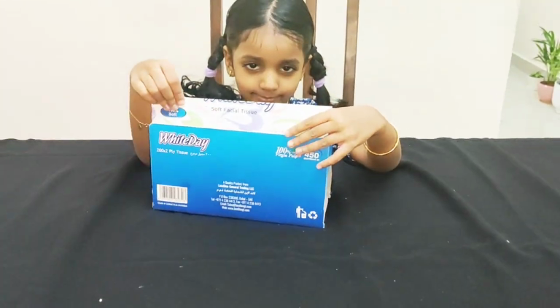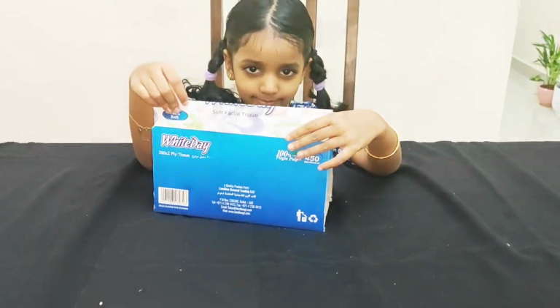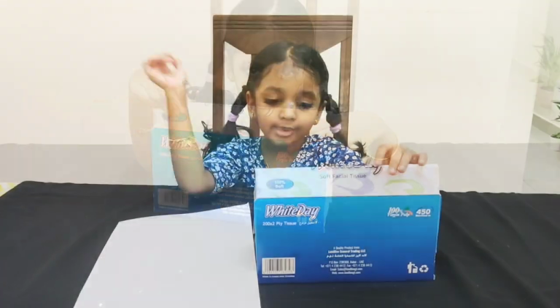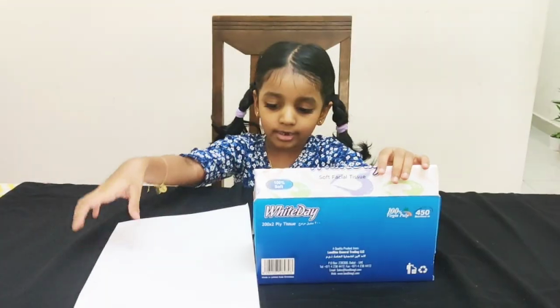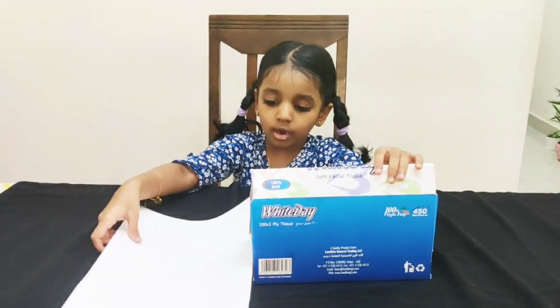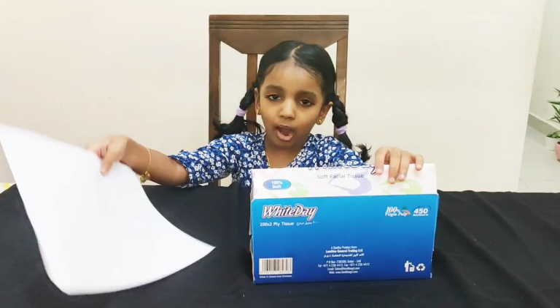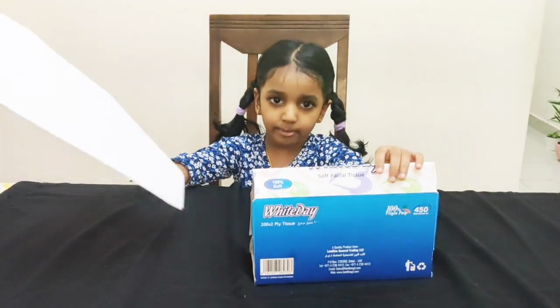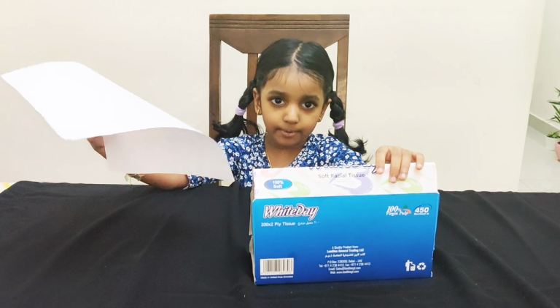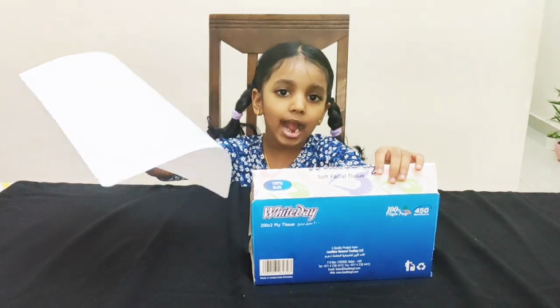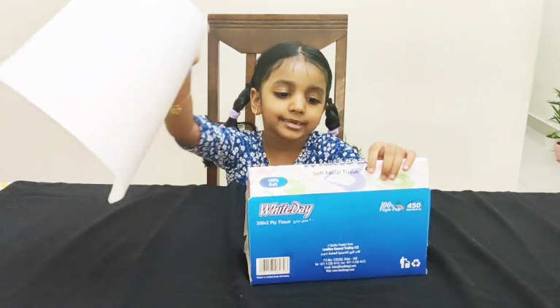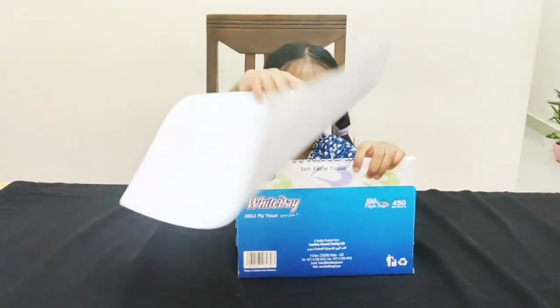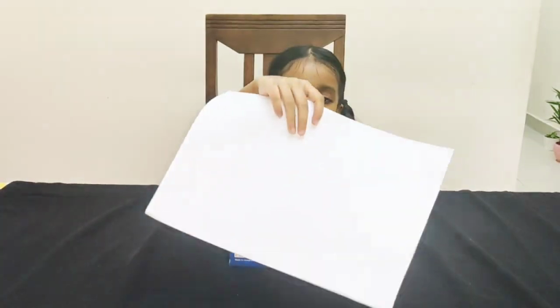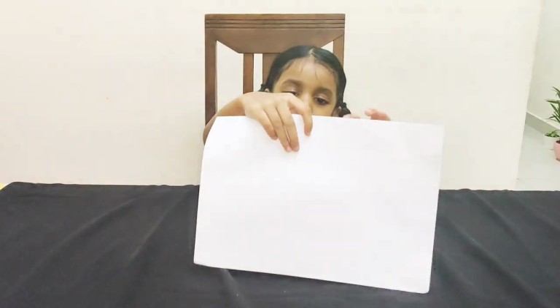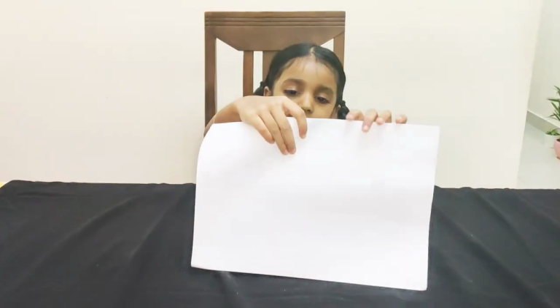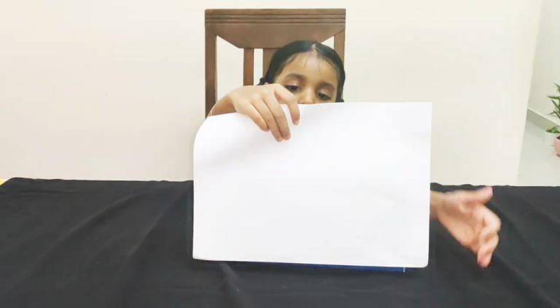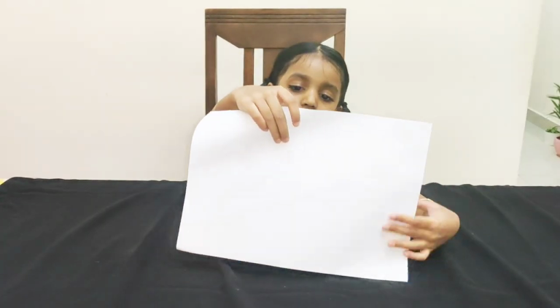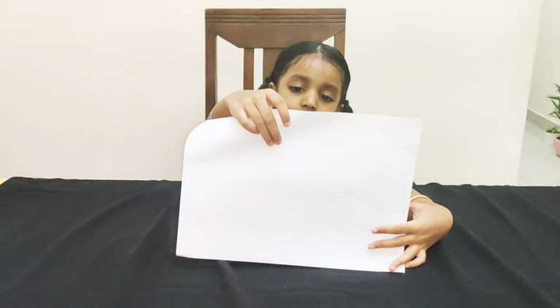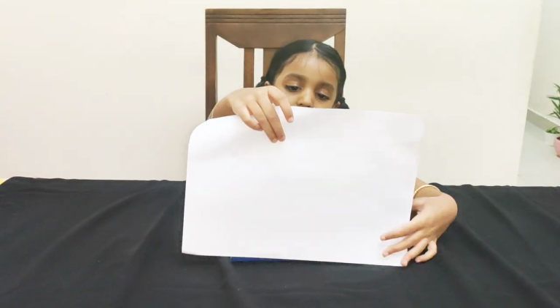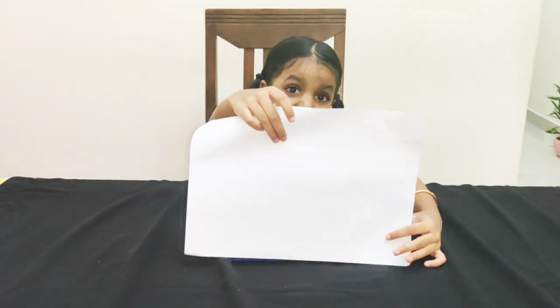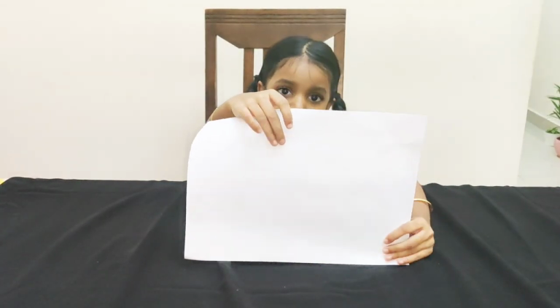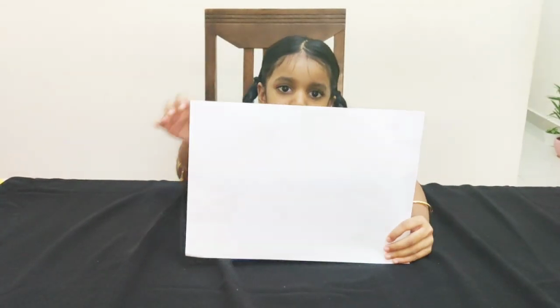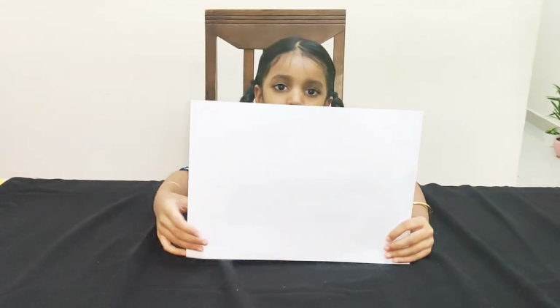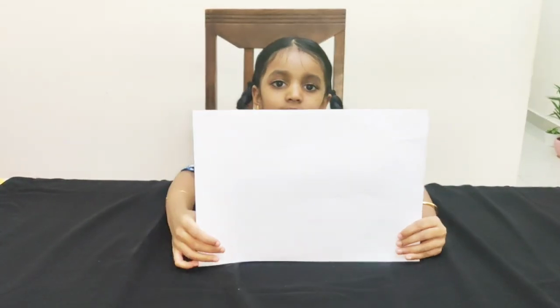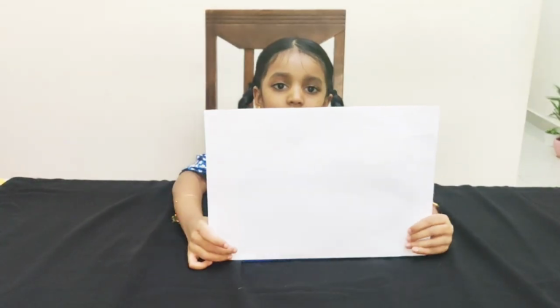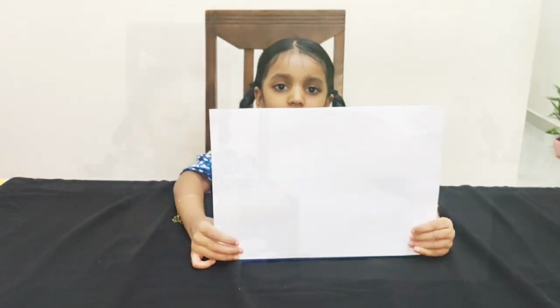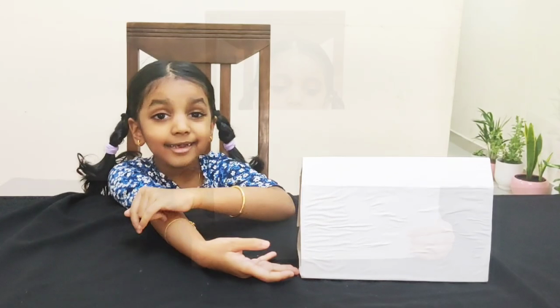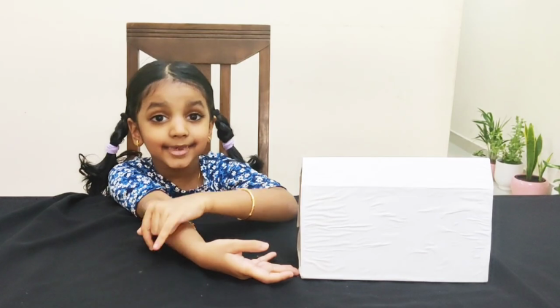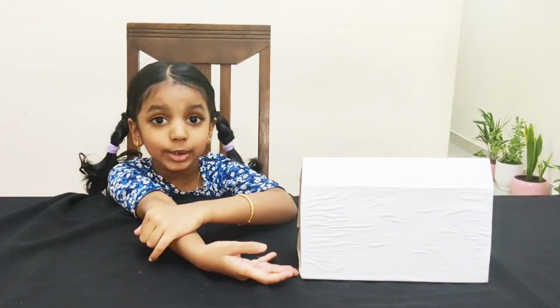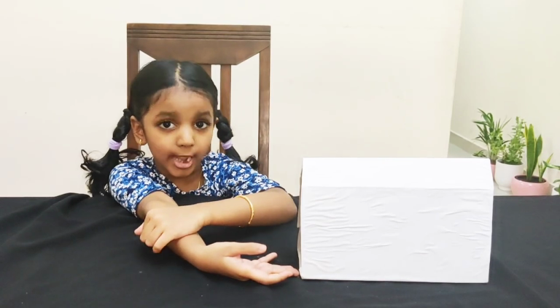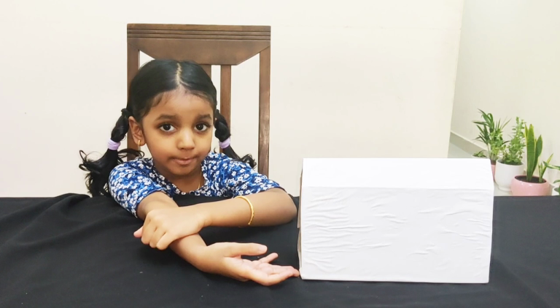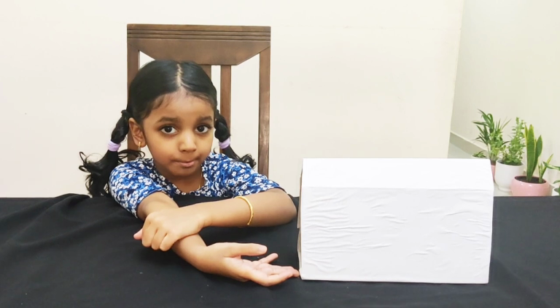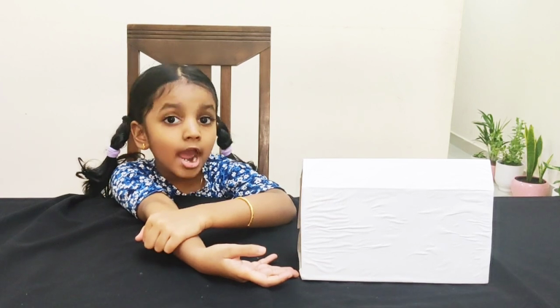Now take a white paper and stick it on this side — any side. I have stuck the white paper.